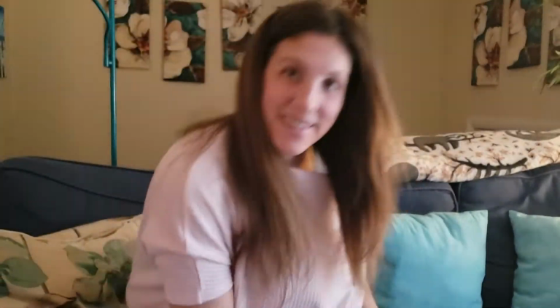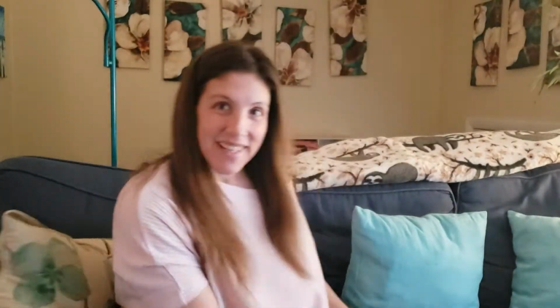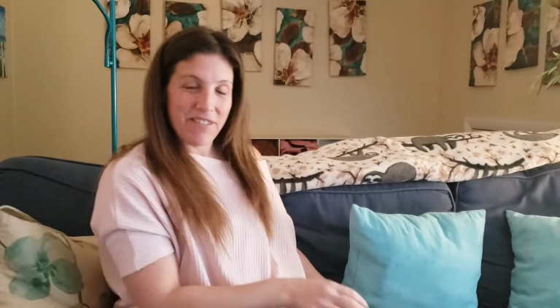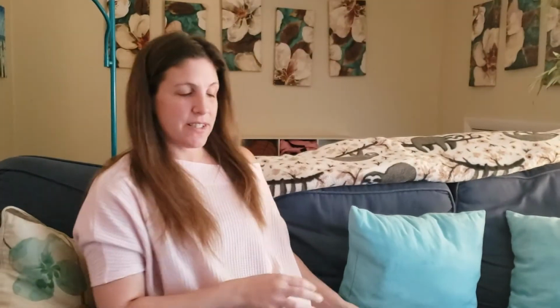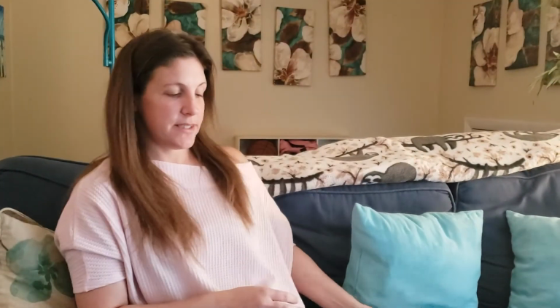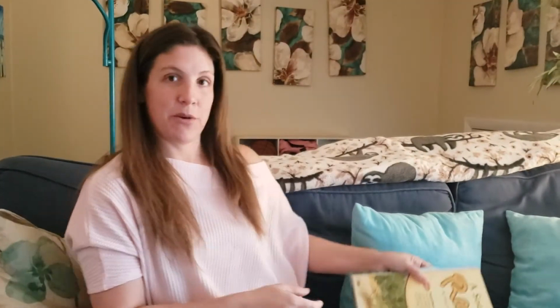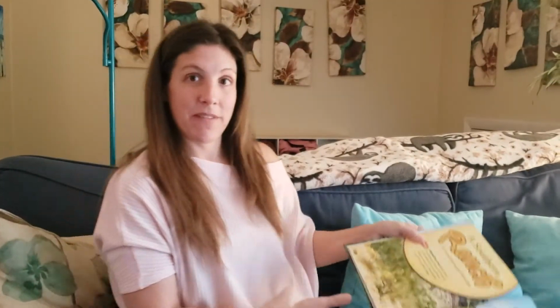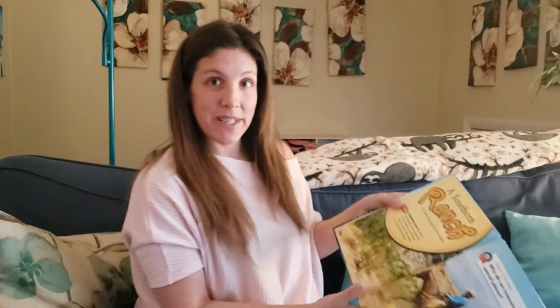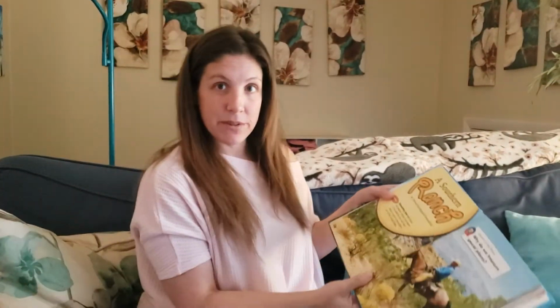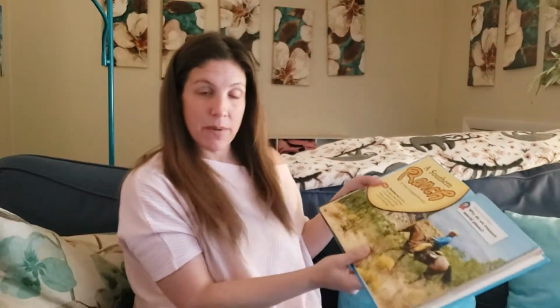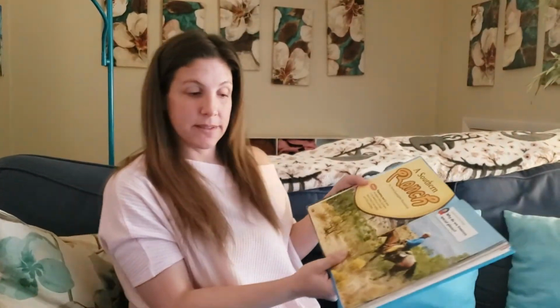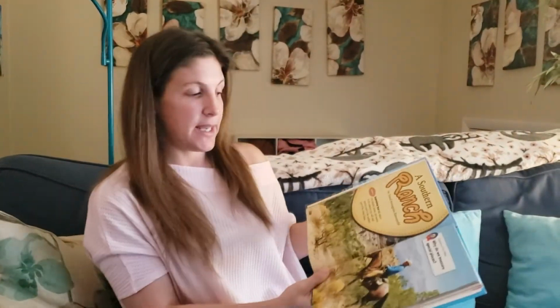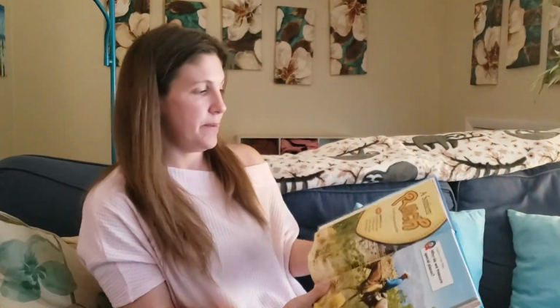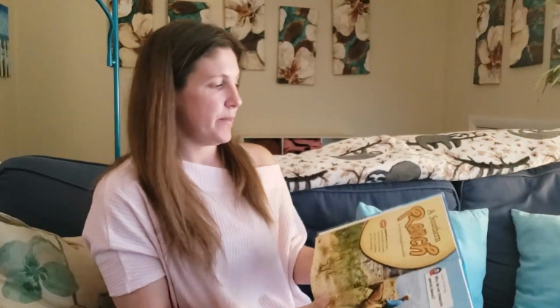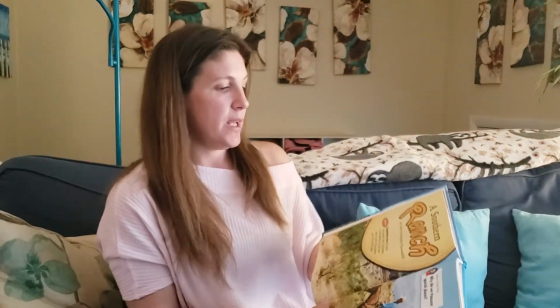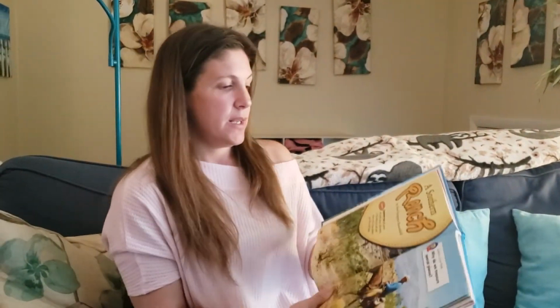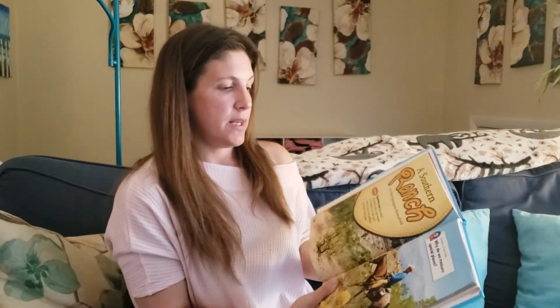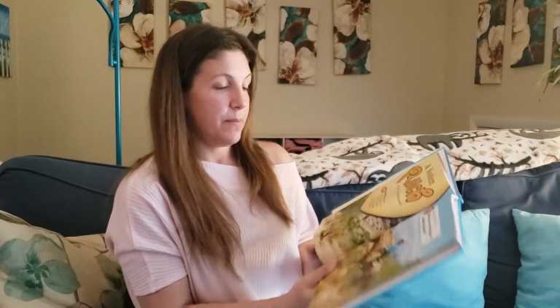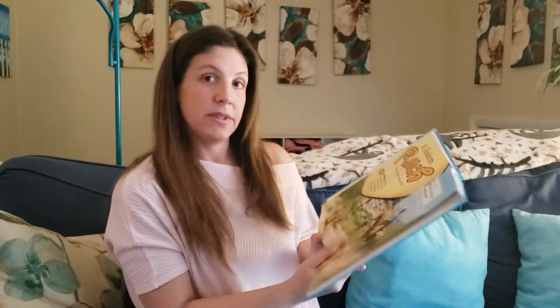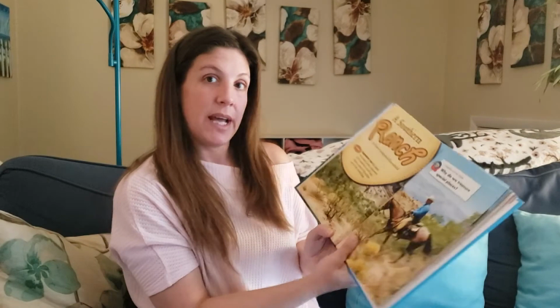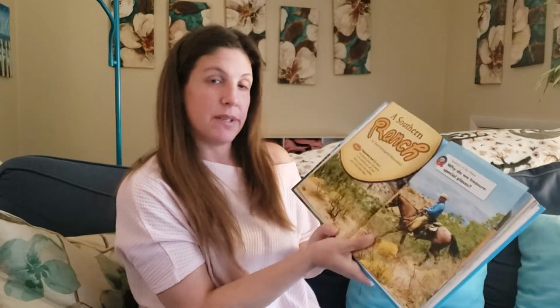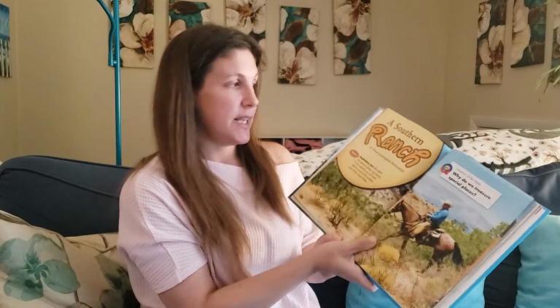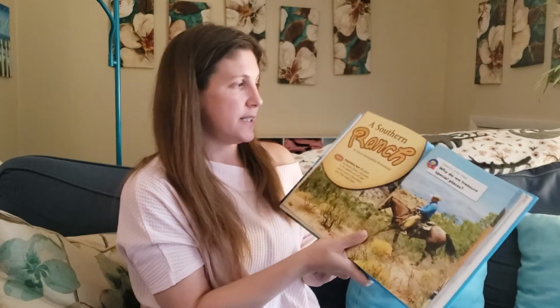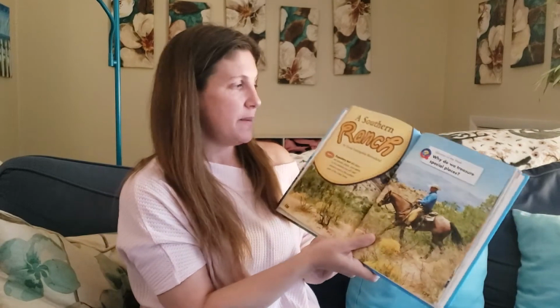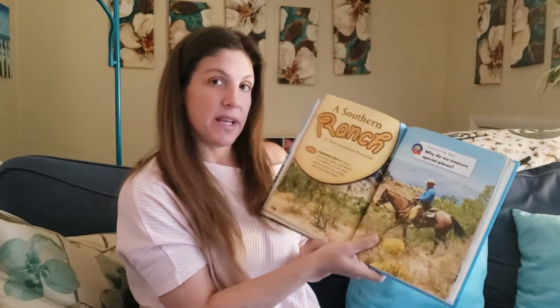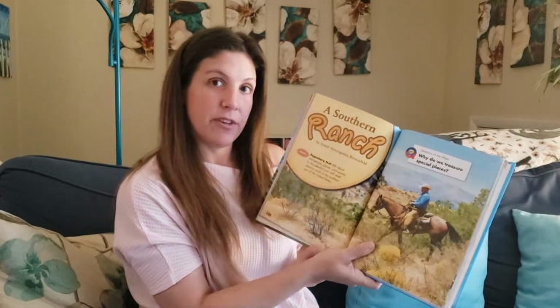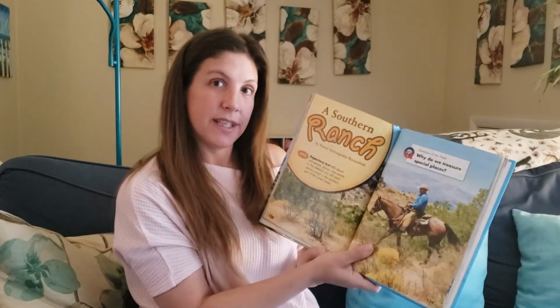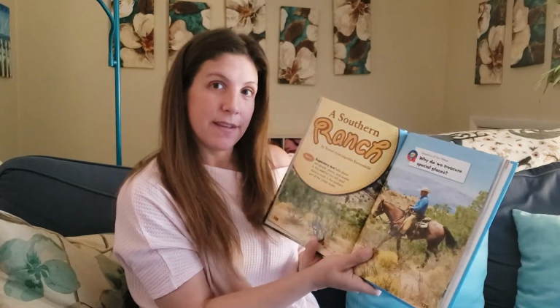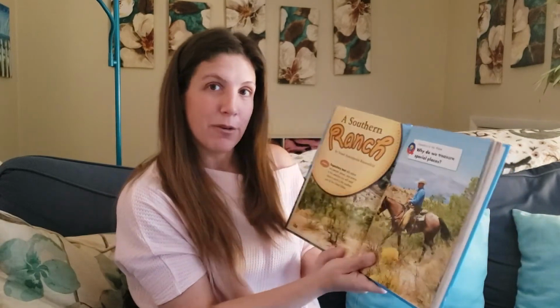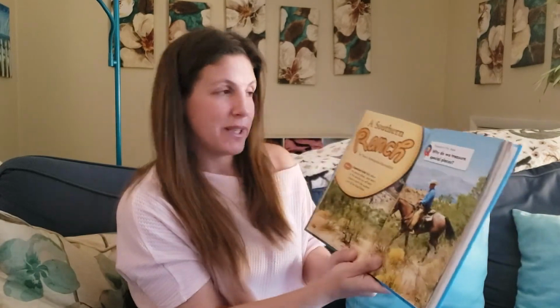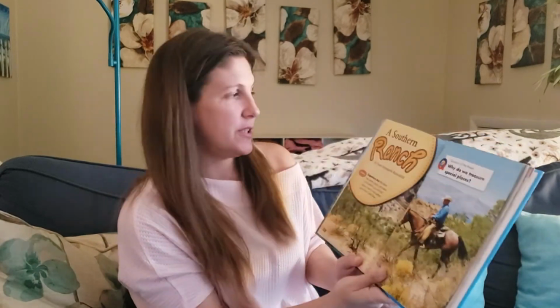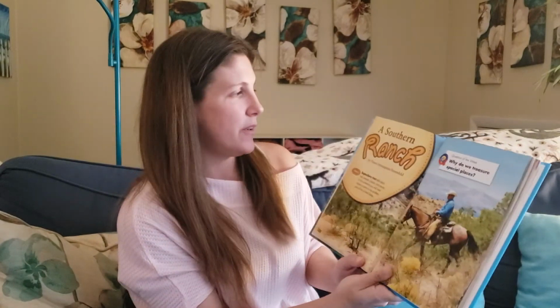Hey friends, I hope everybody's doing well today. Today I want to take the time and read together our weekly story.